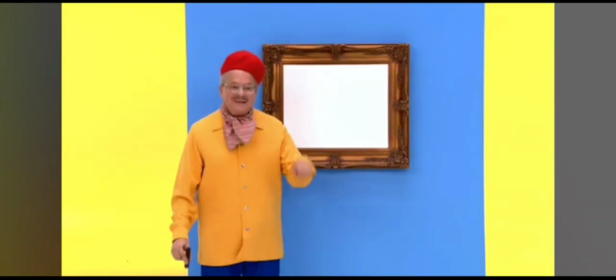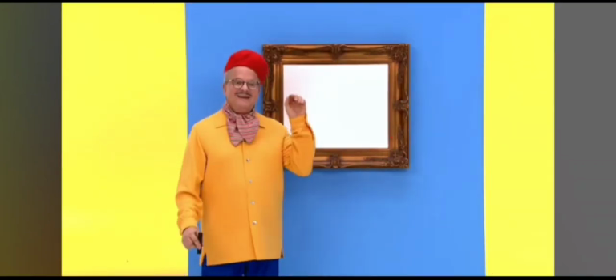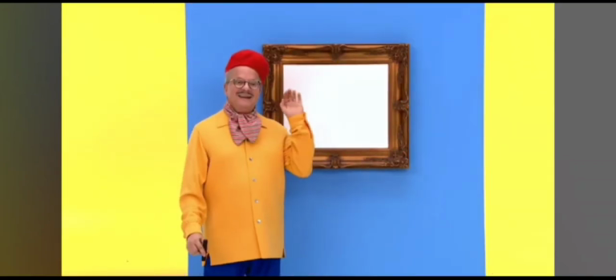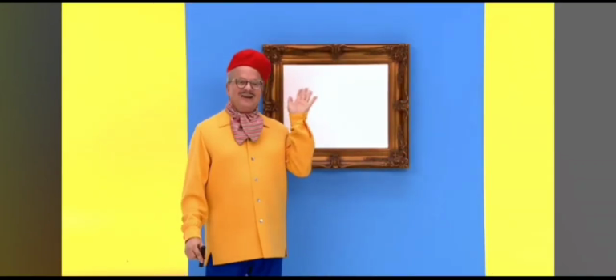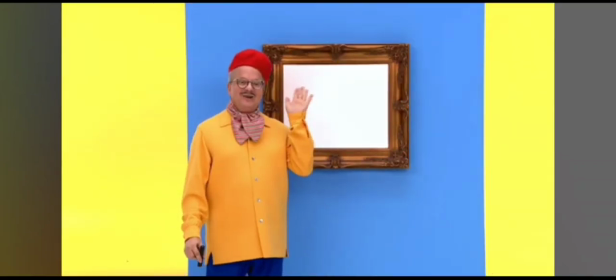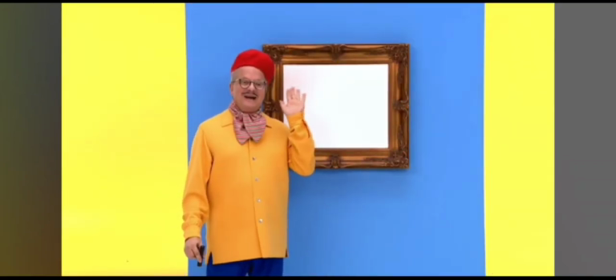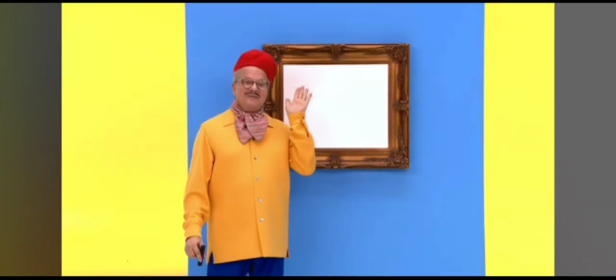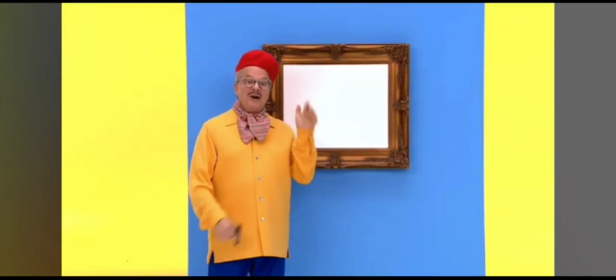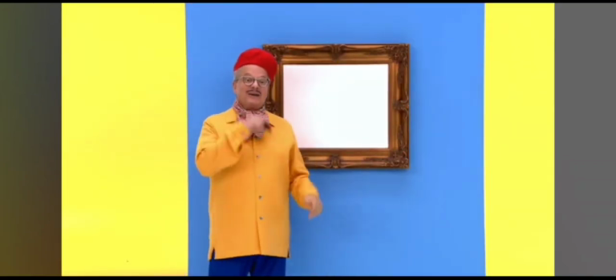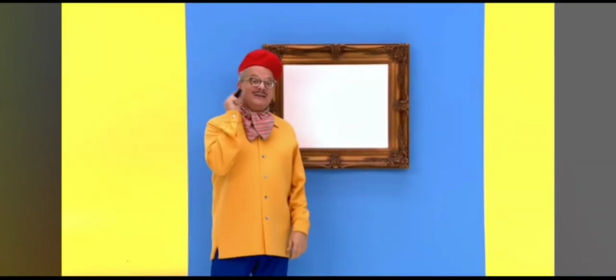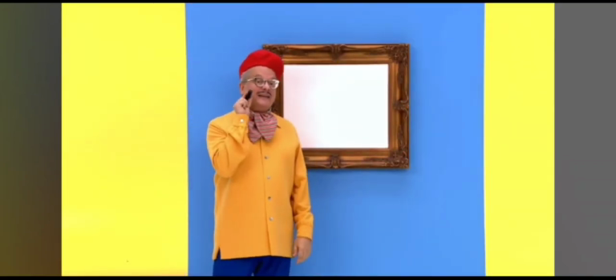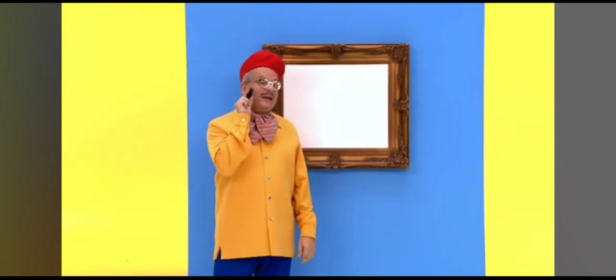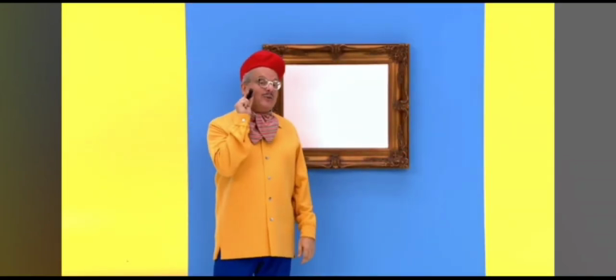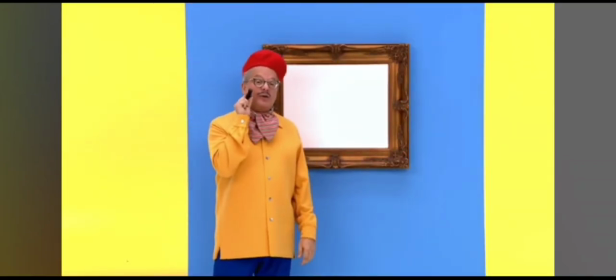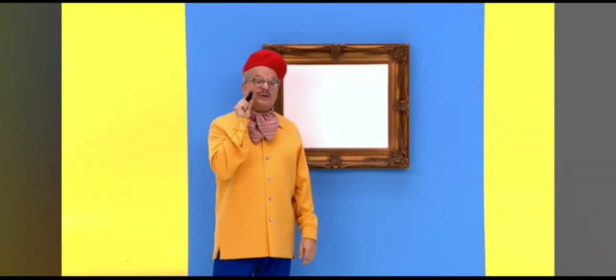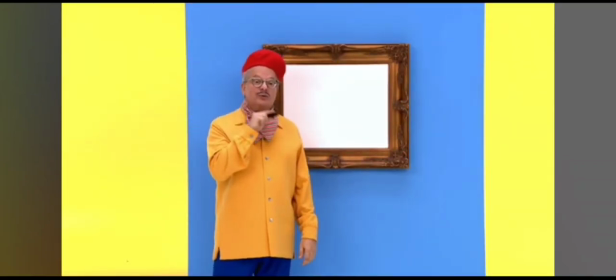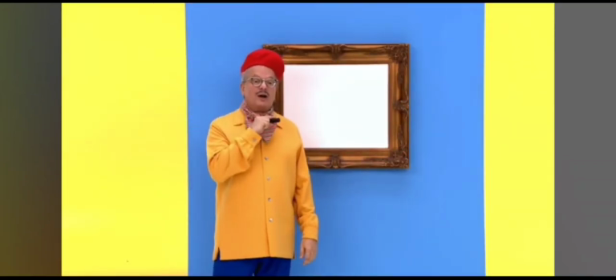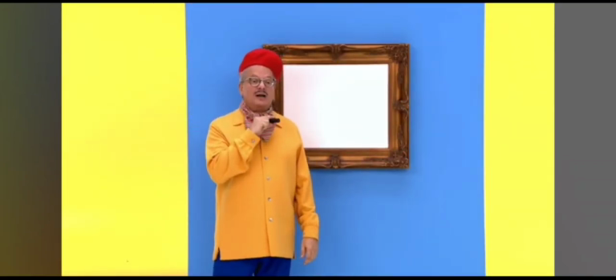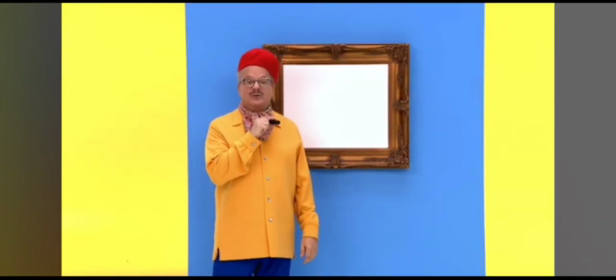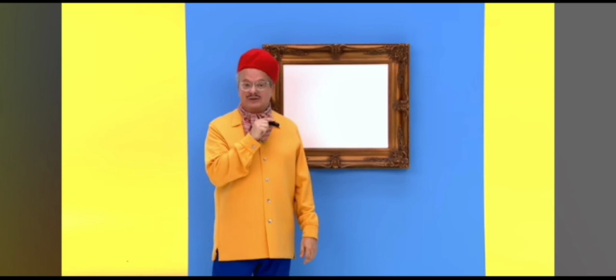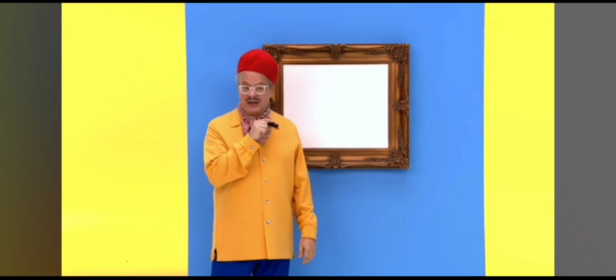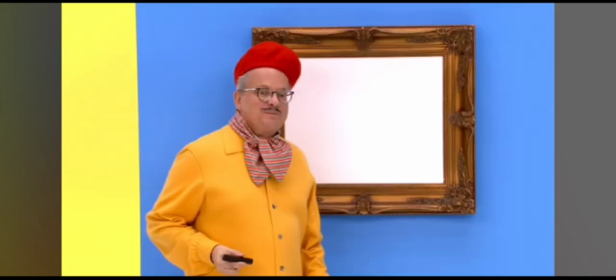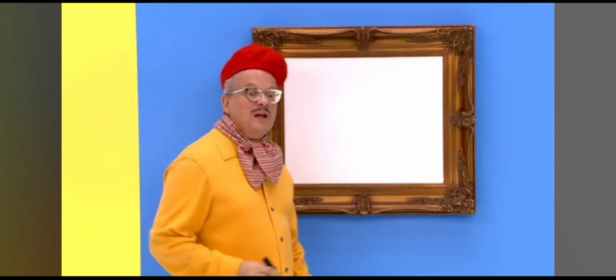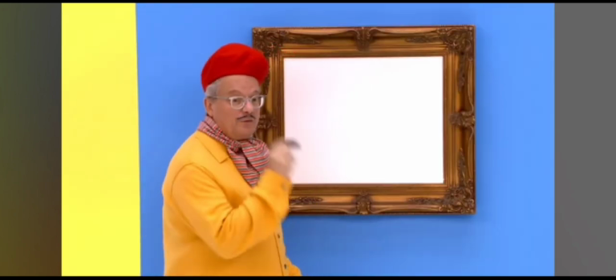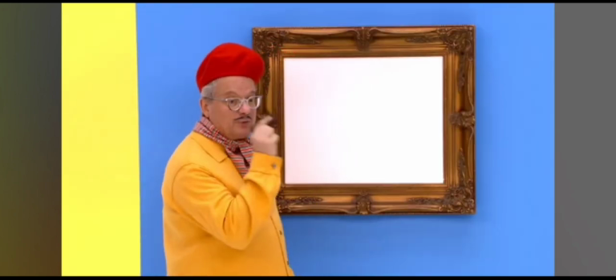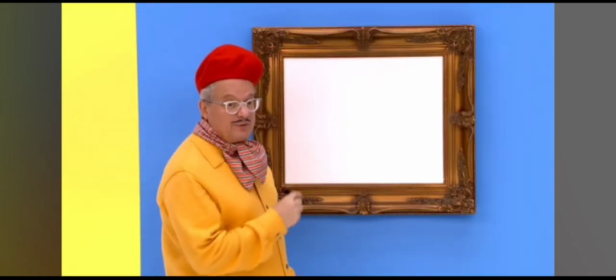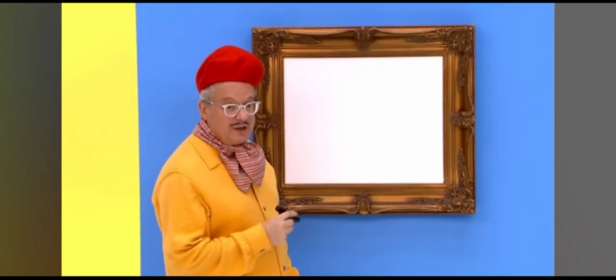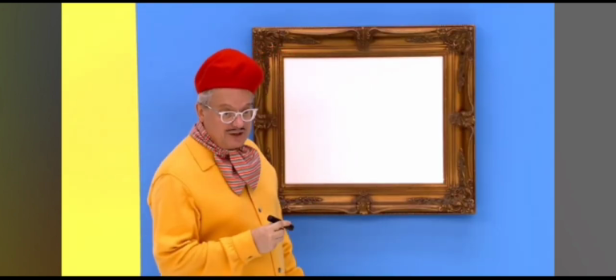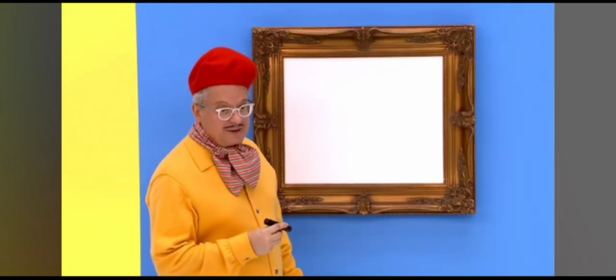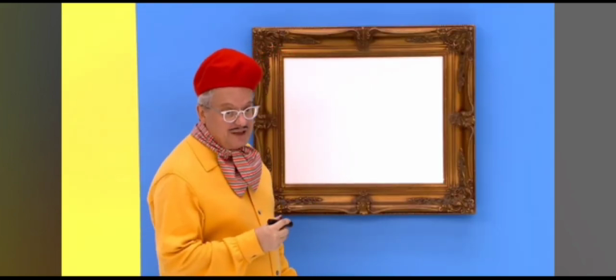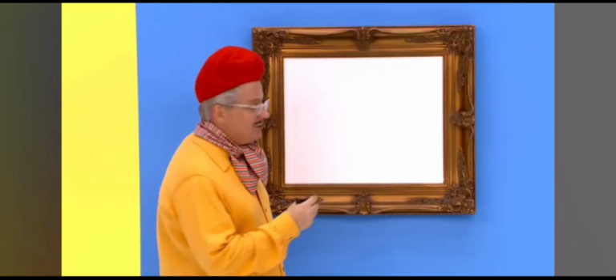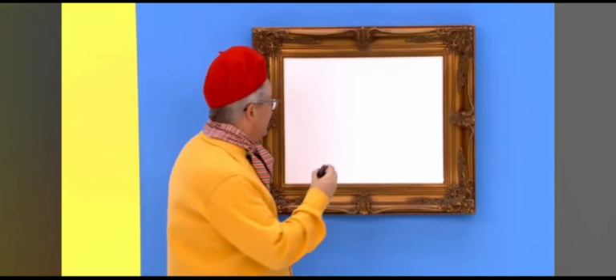Hello, my name is Mark and today we are going to draw a treasure chest. First we draw the shape of the chest like this.